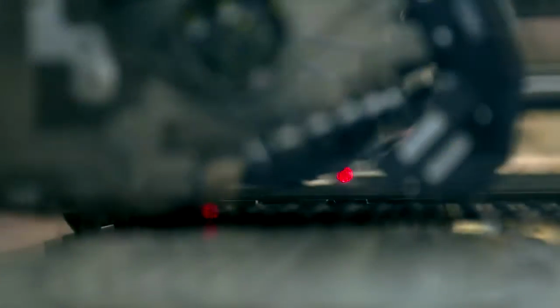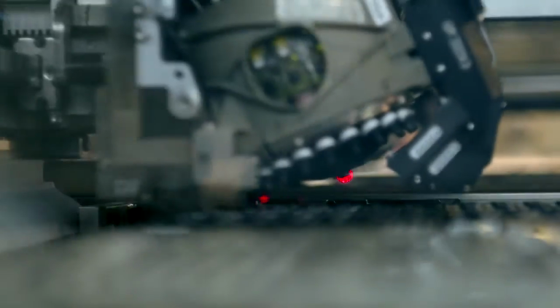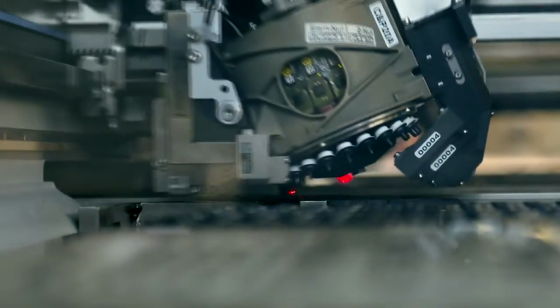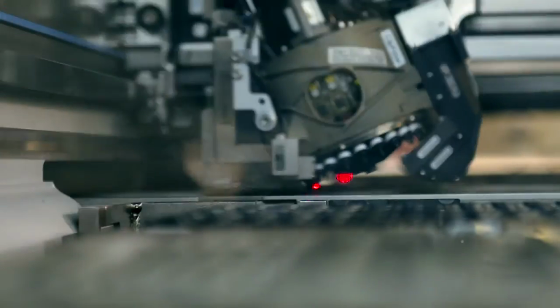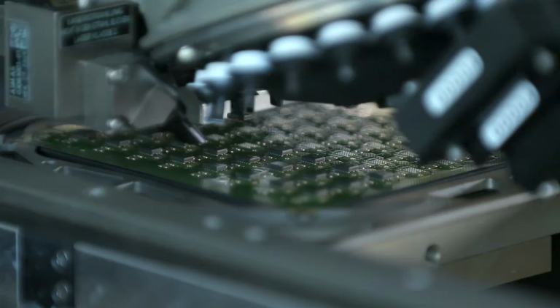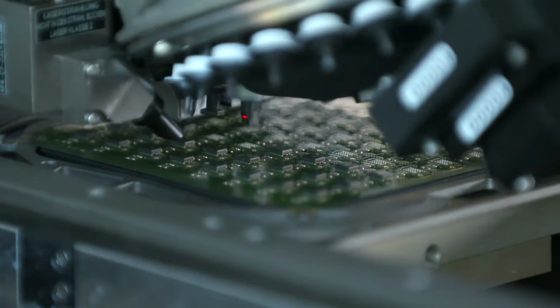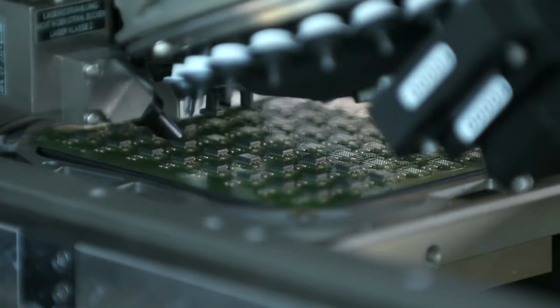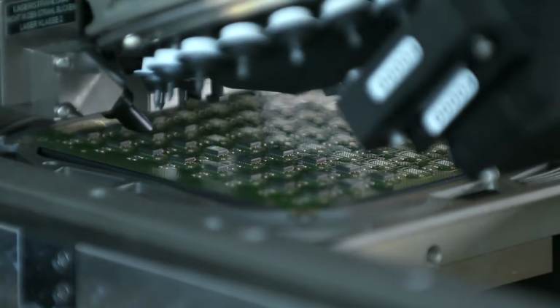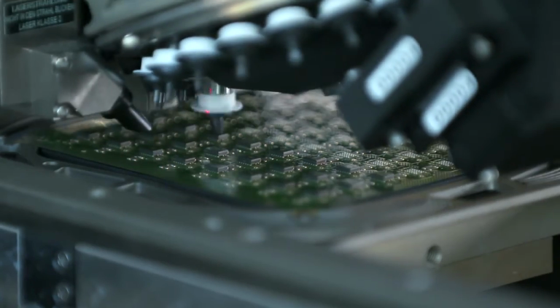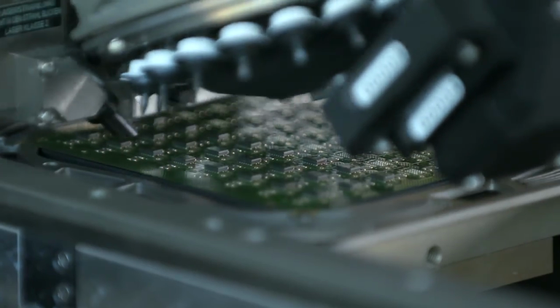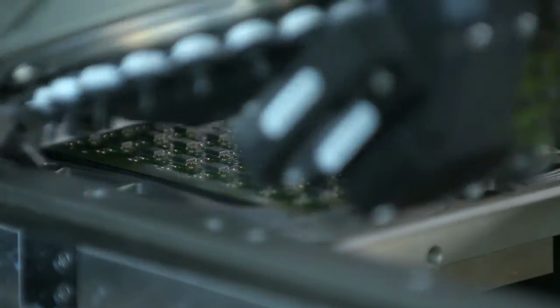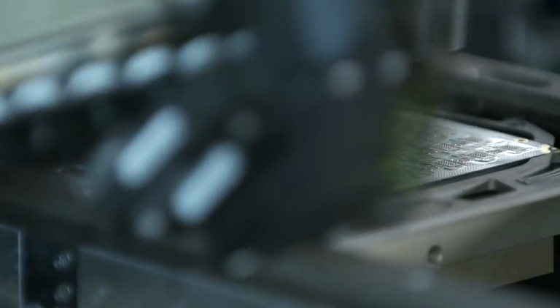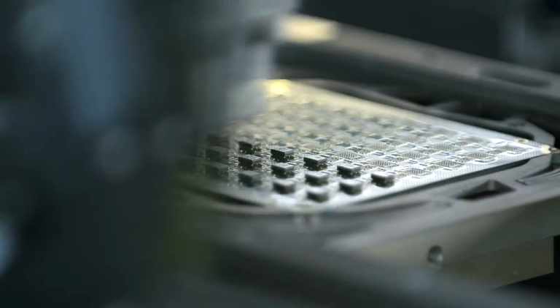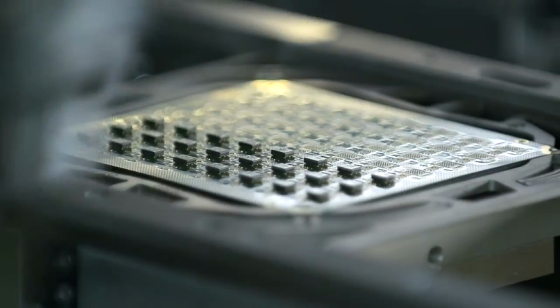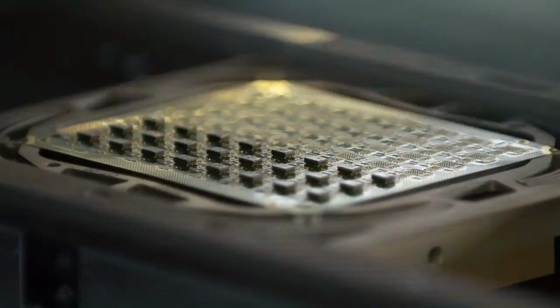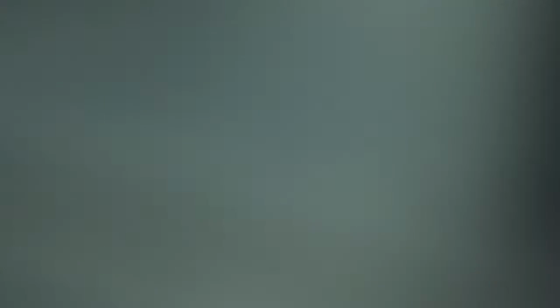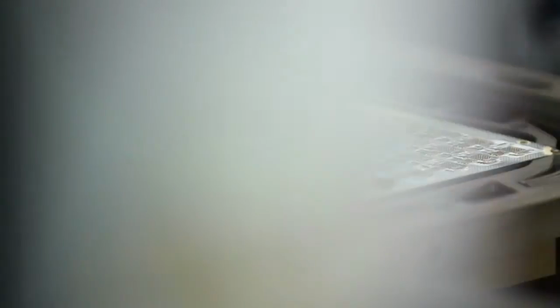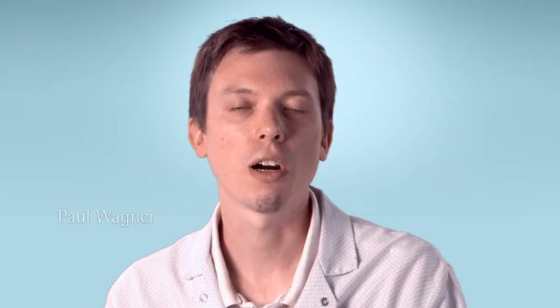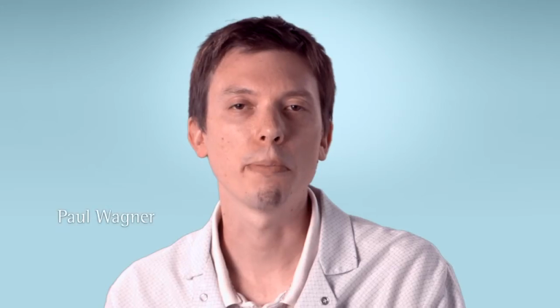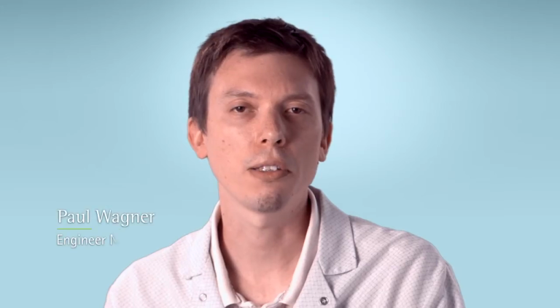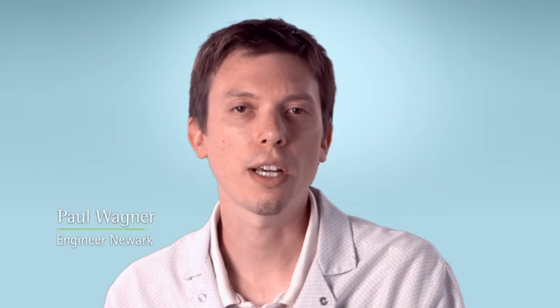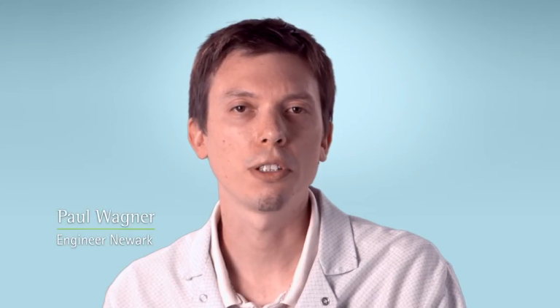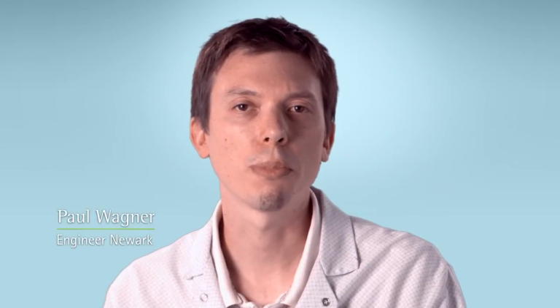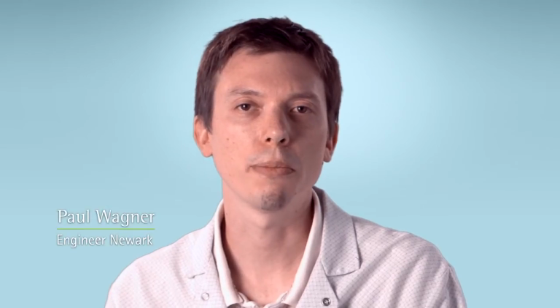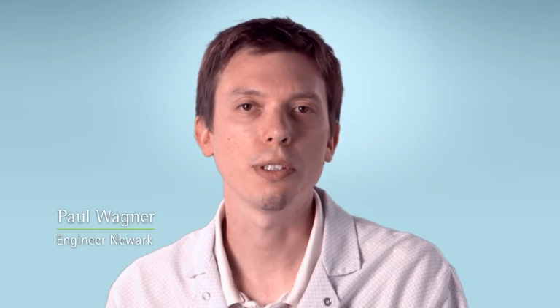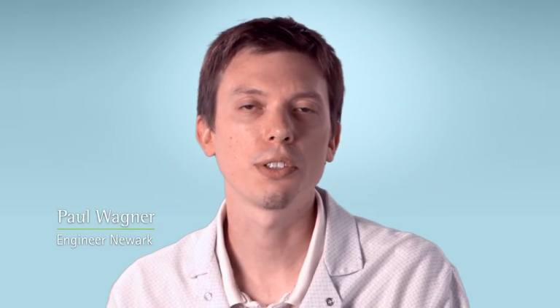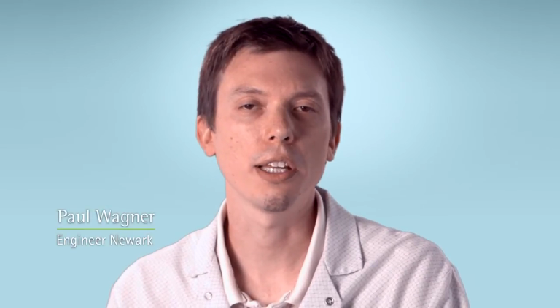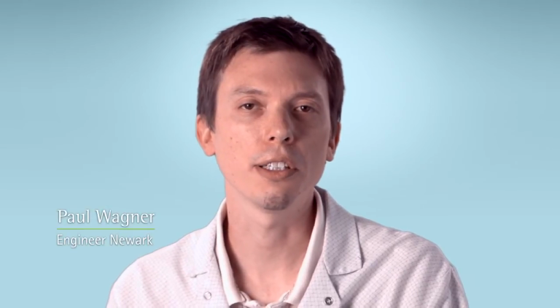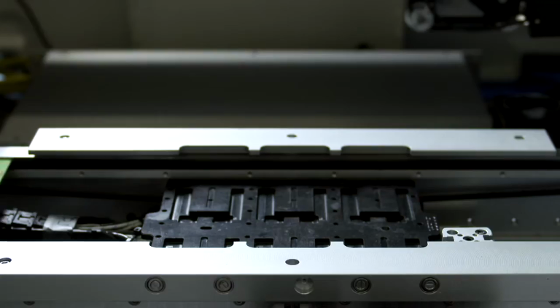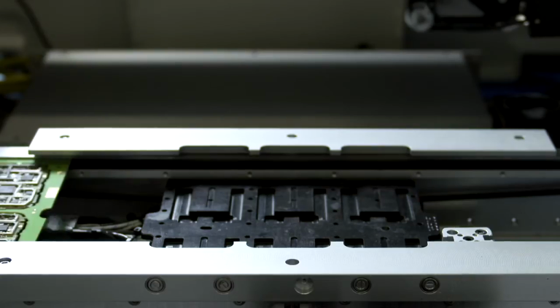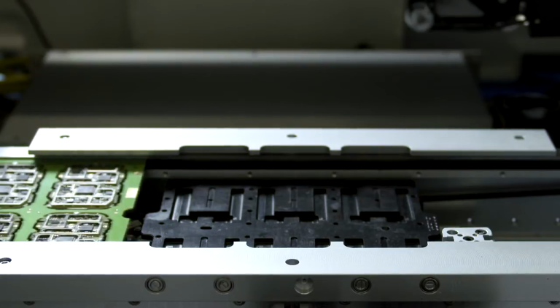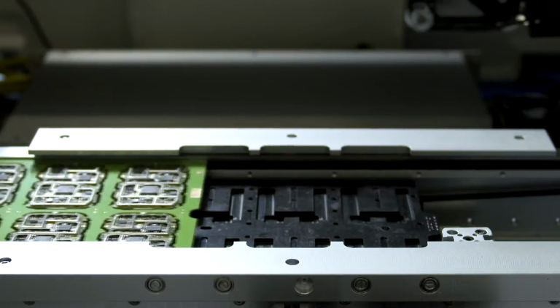When I first designed the device, our manufacturing department said that it couldn't be built.